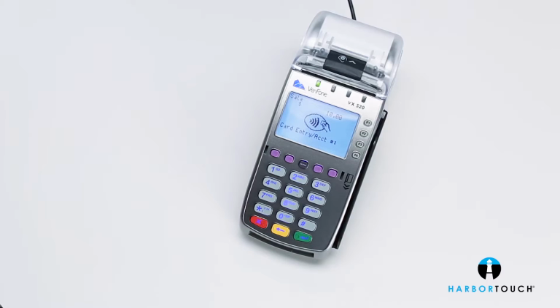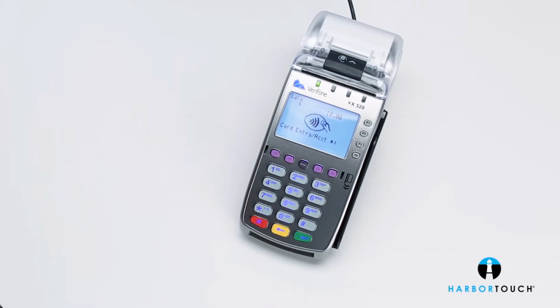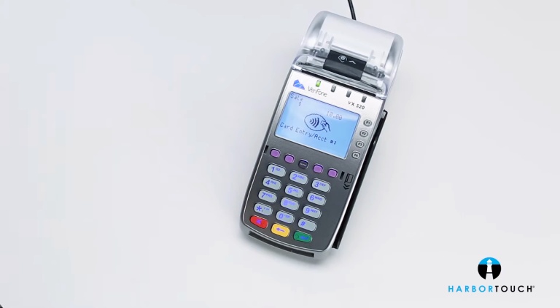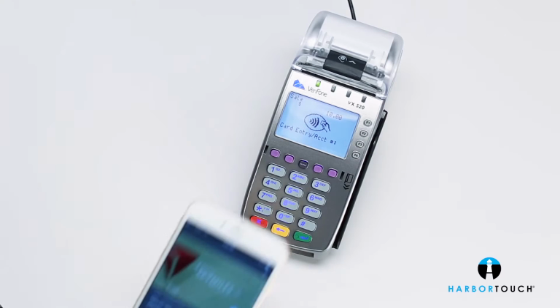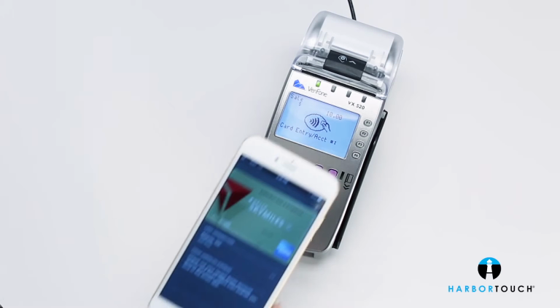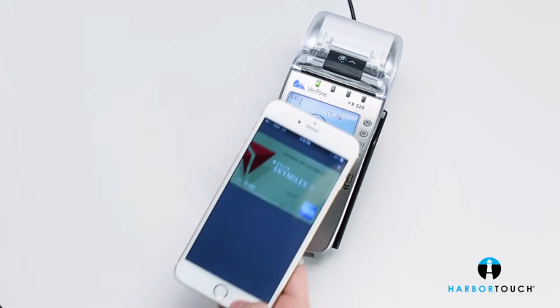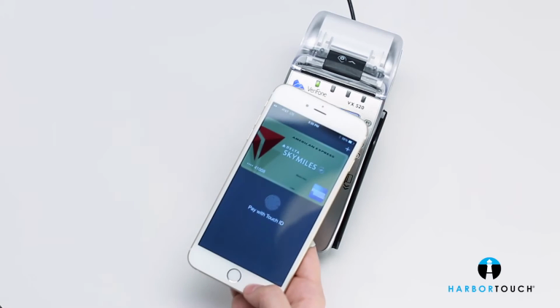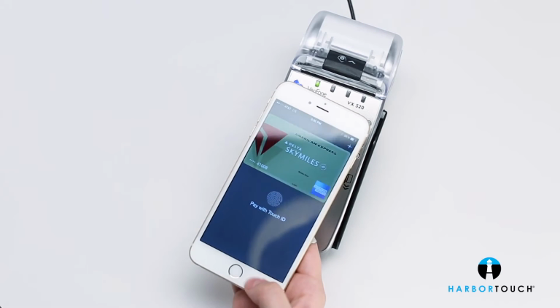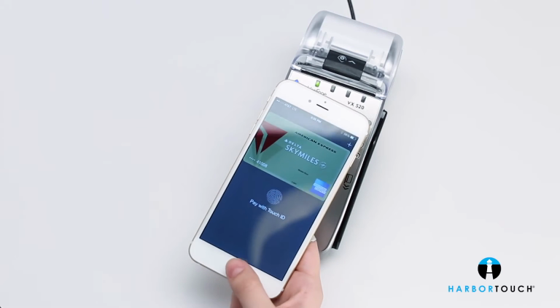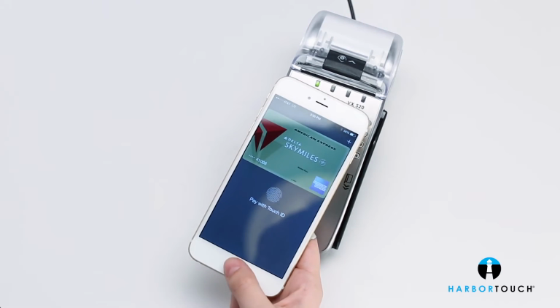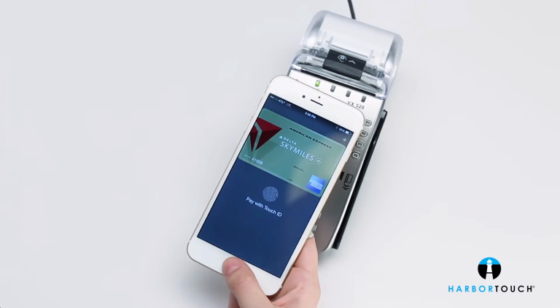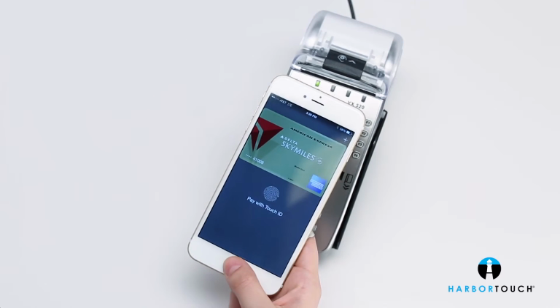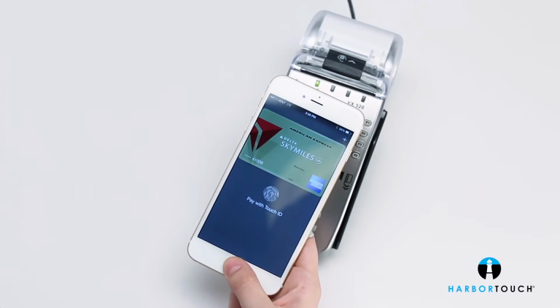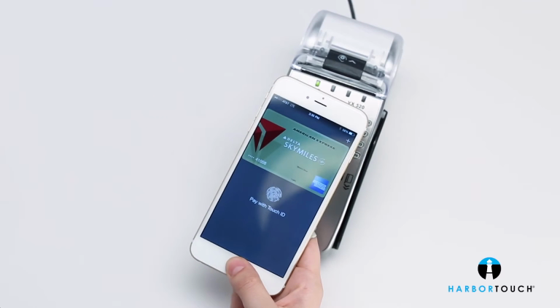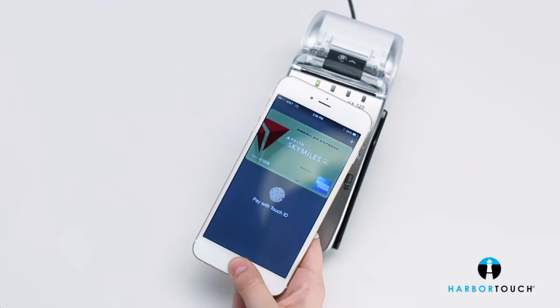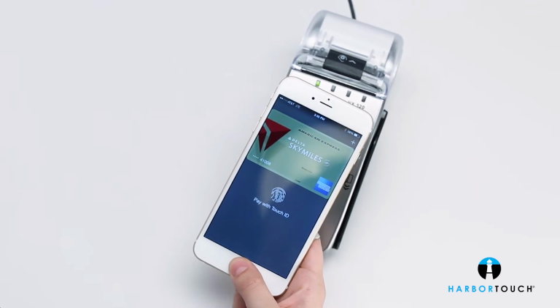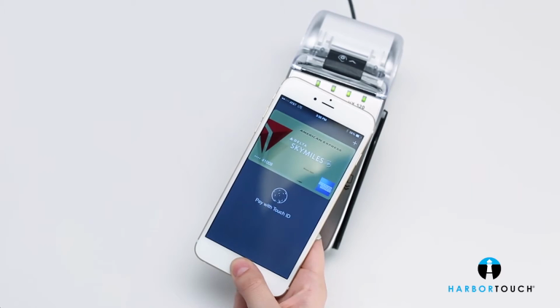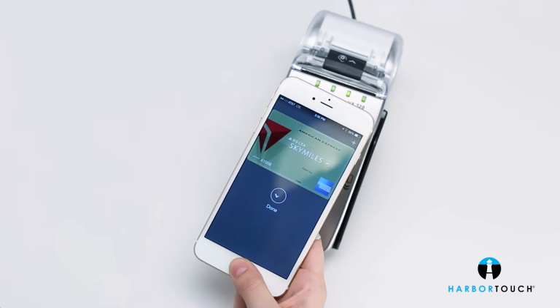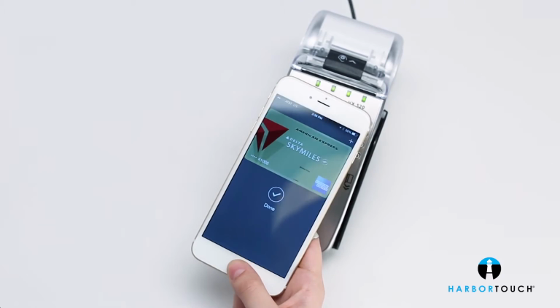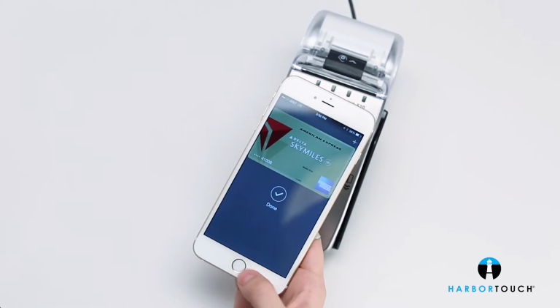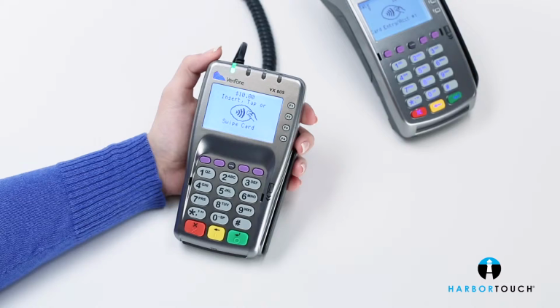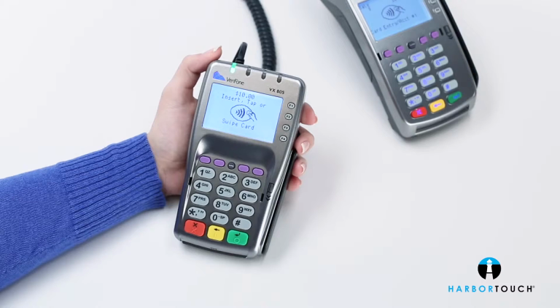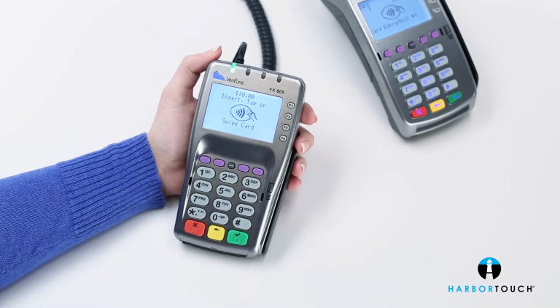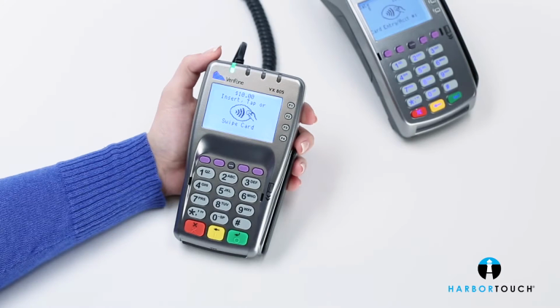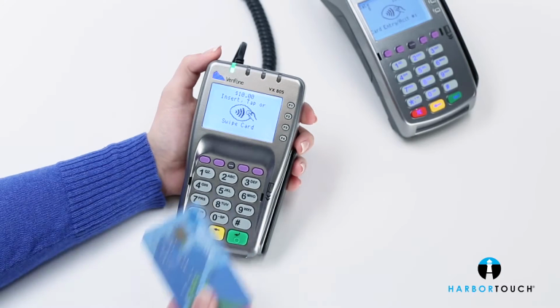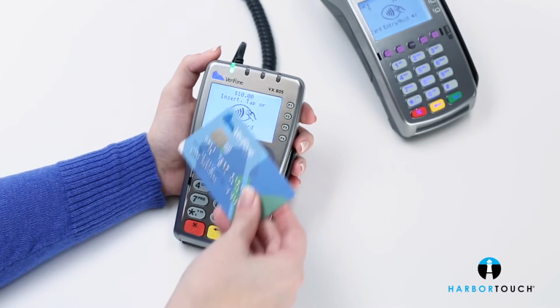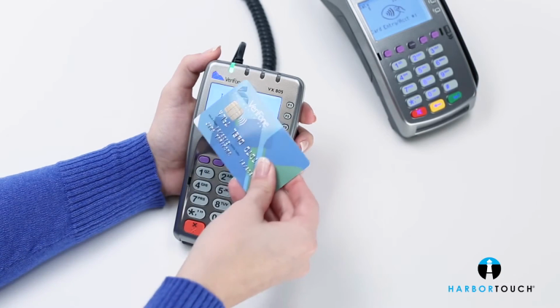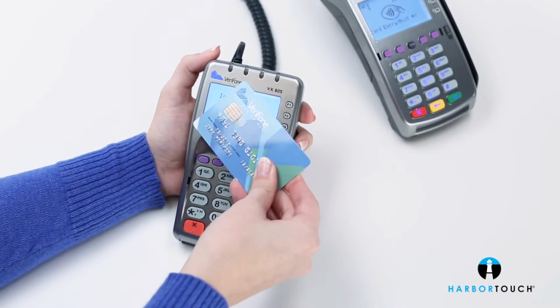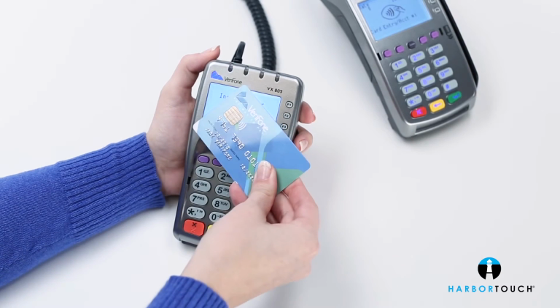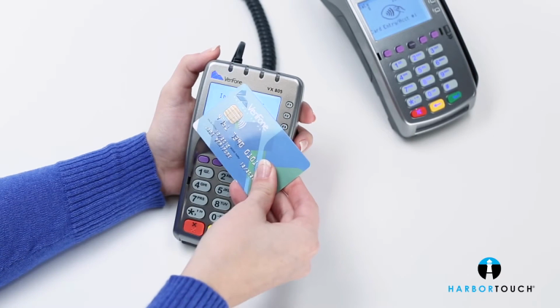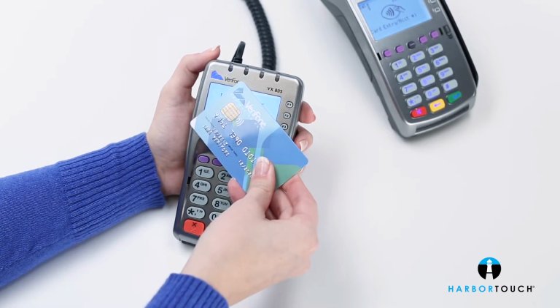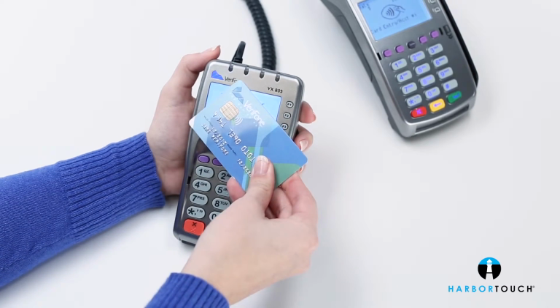Contactless is built right in to support alternative payments on smartphones, mobile wallets, and contactless cards.